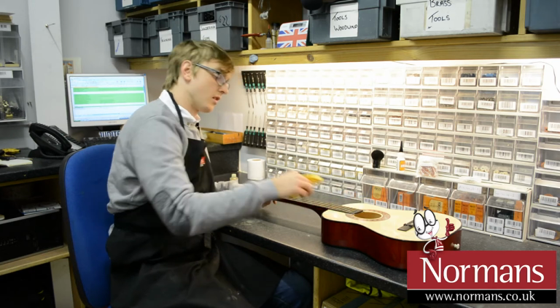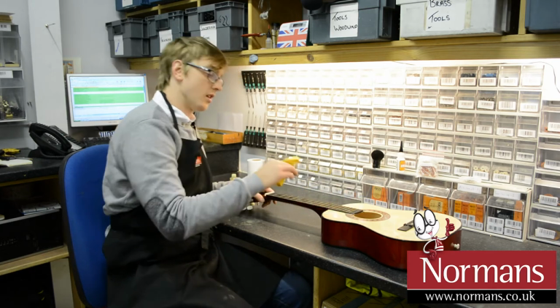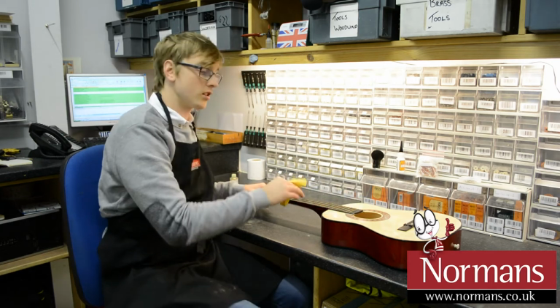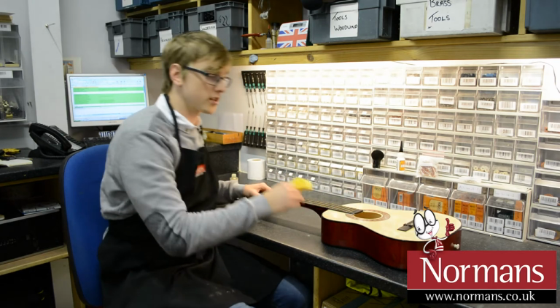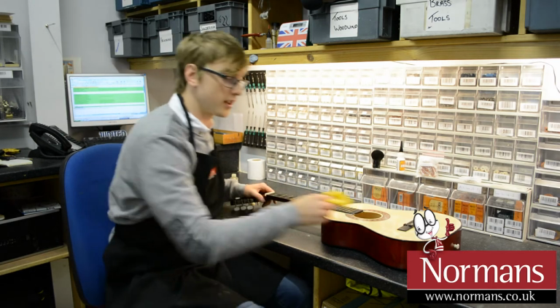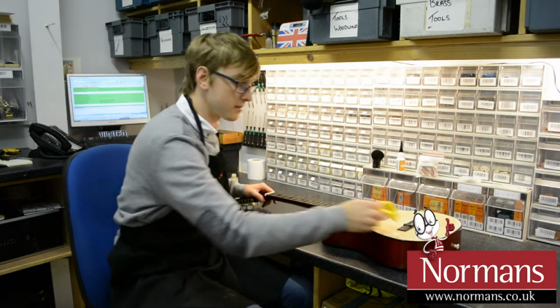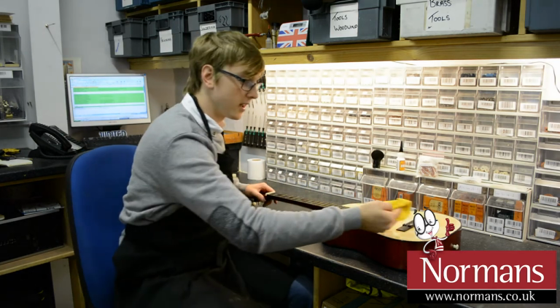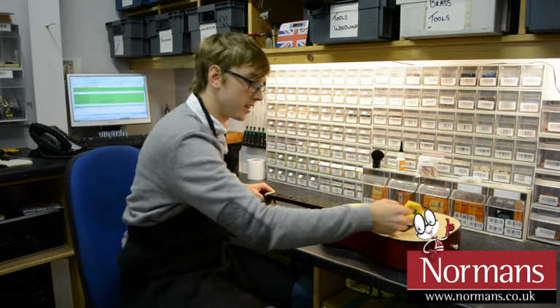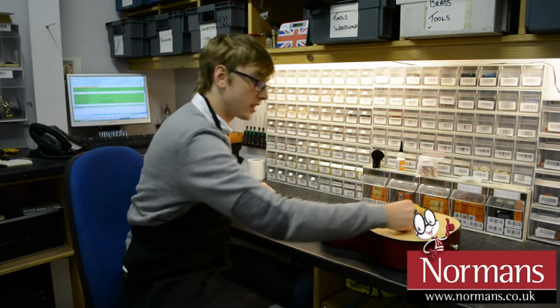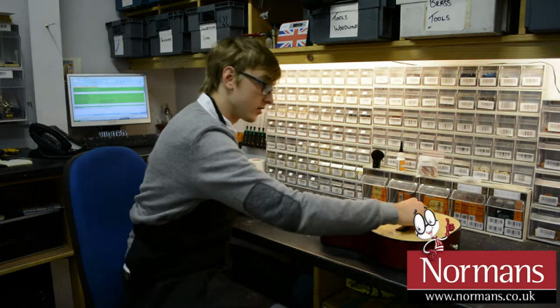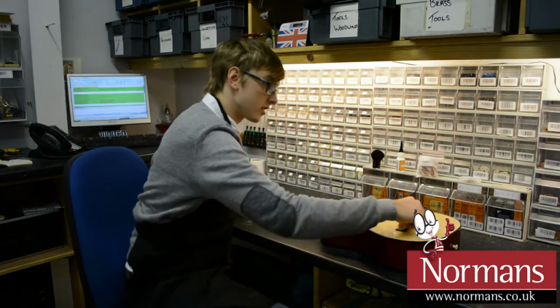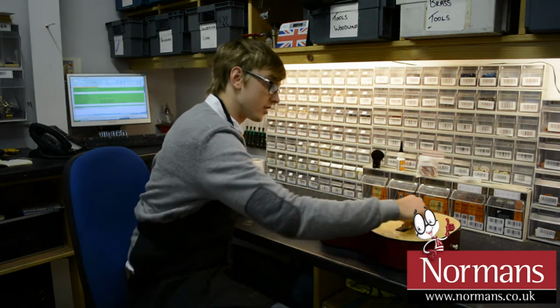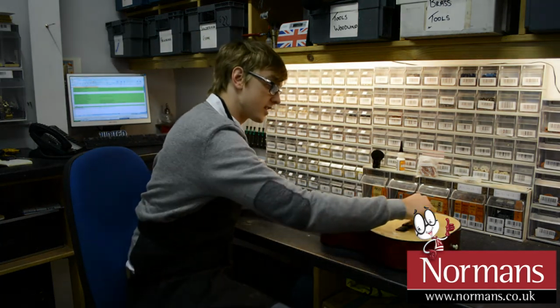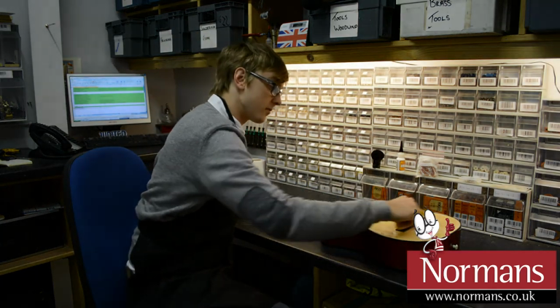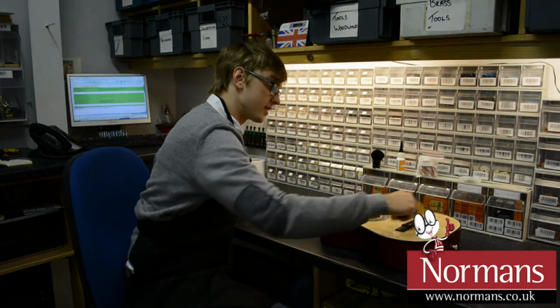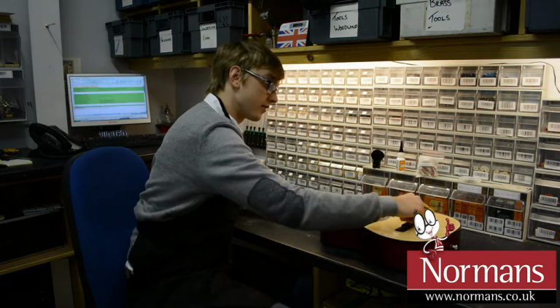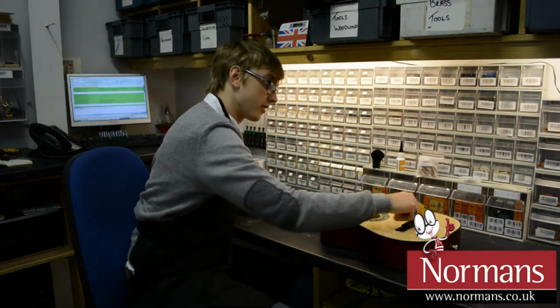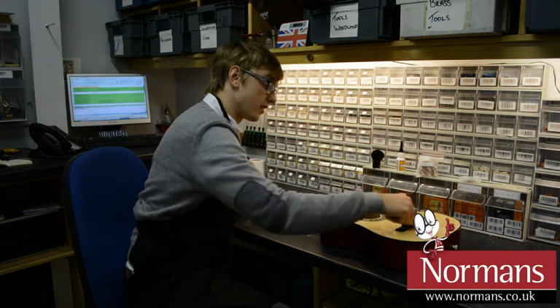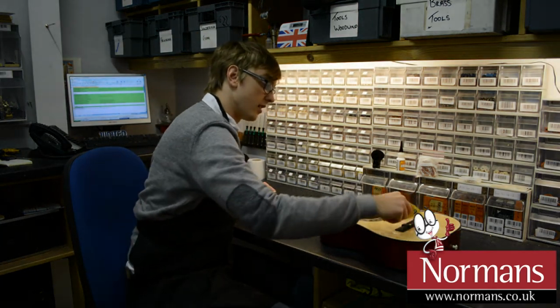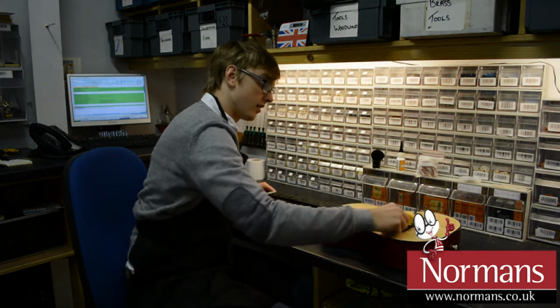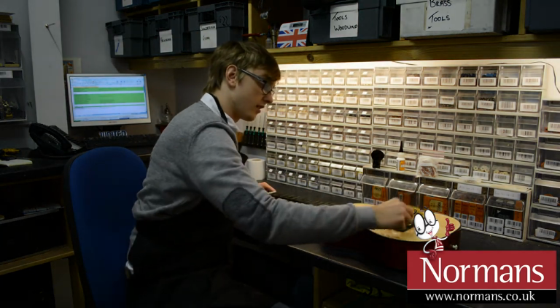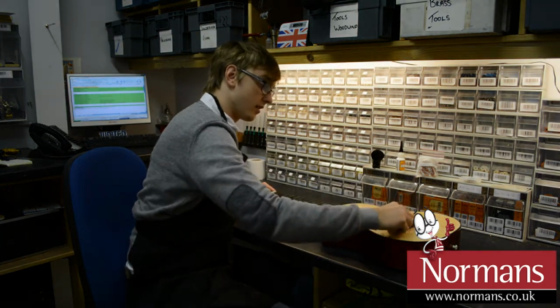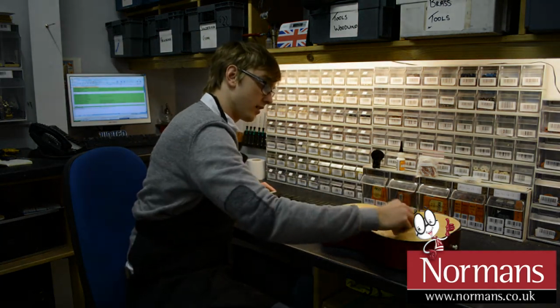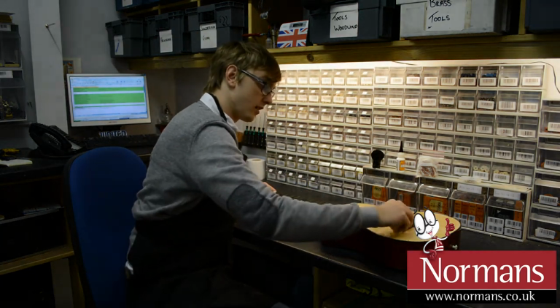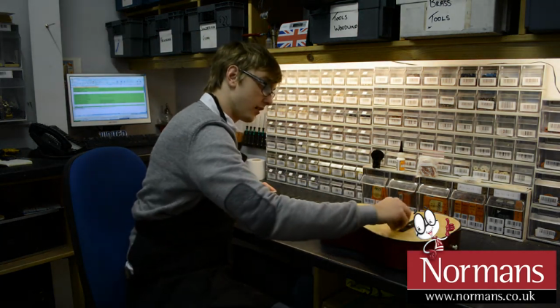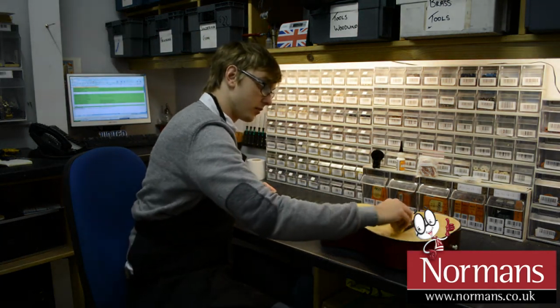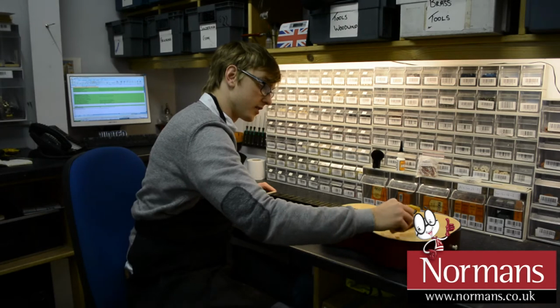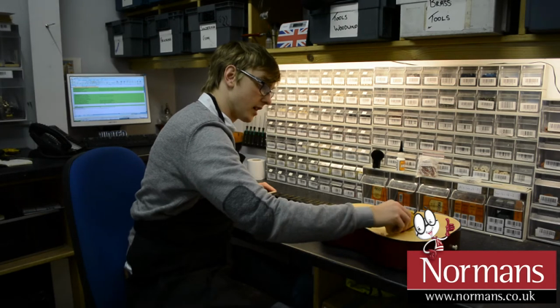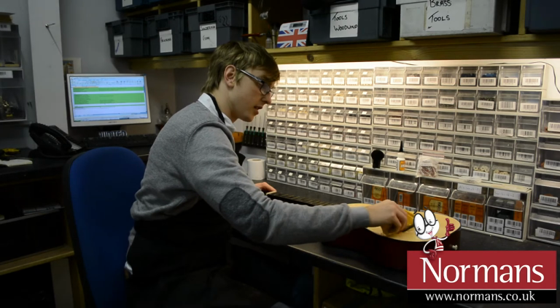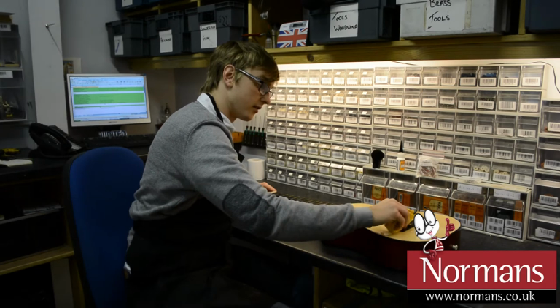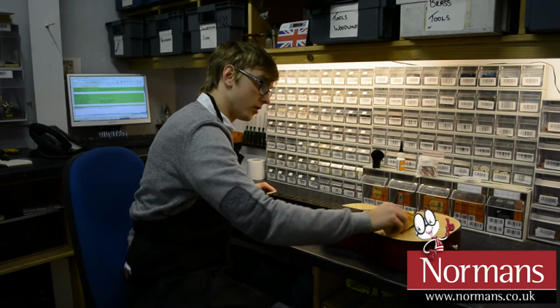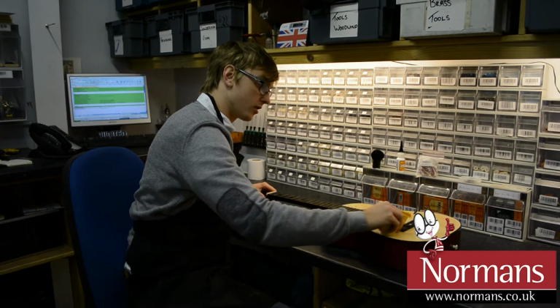You can also do the tail piece, if you want the same kind of look.